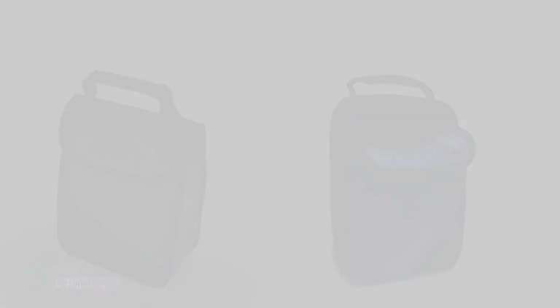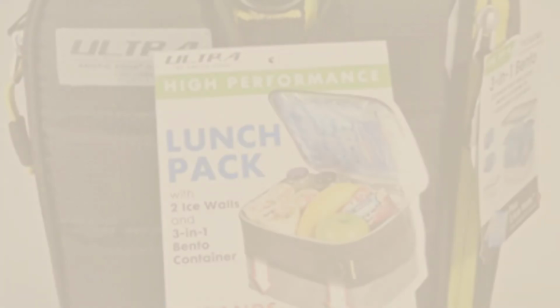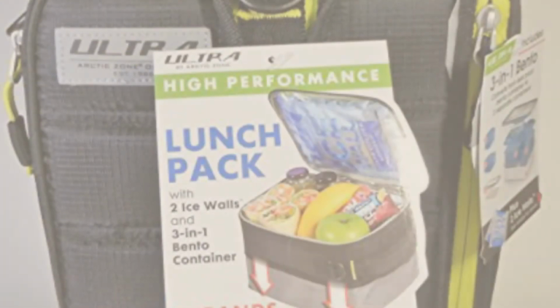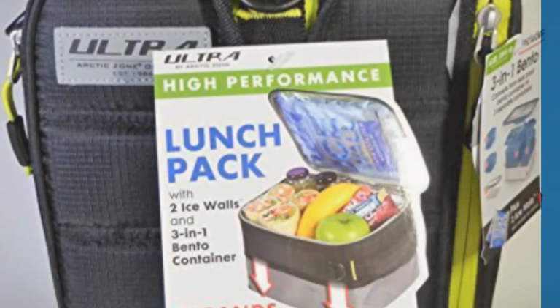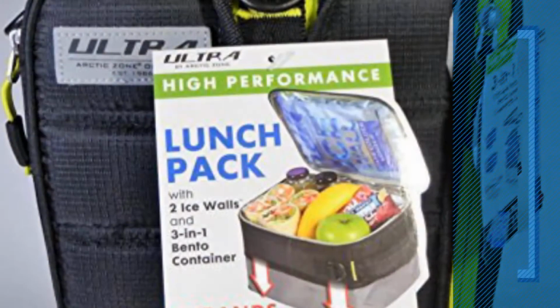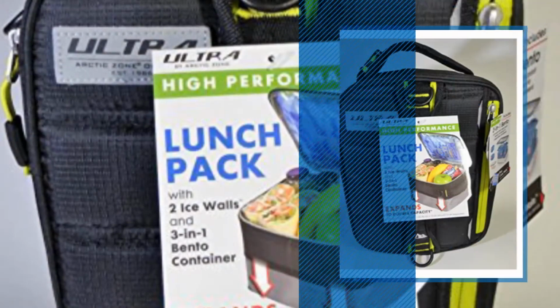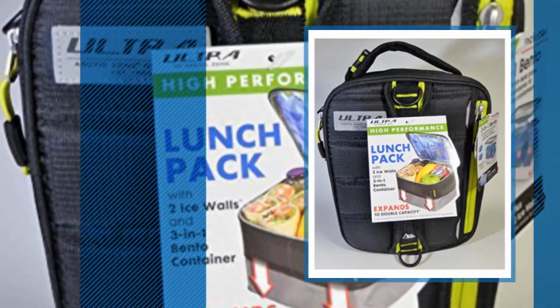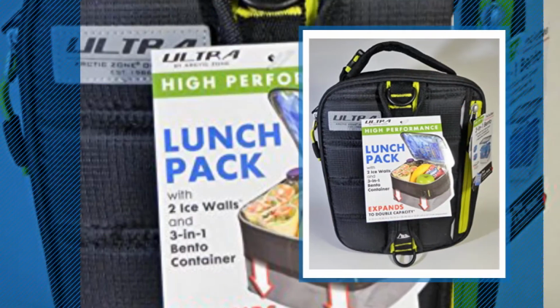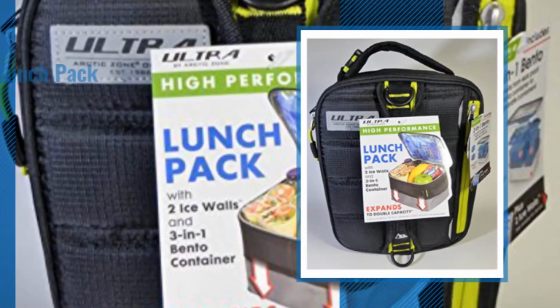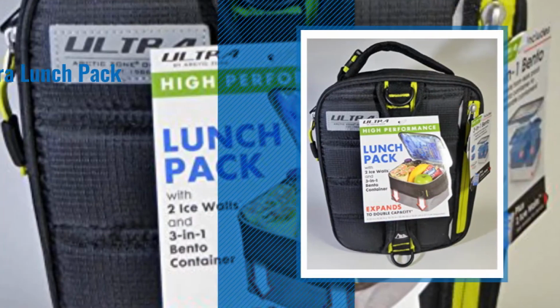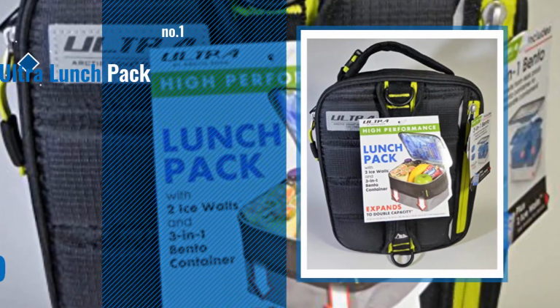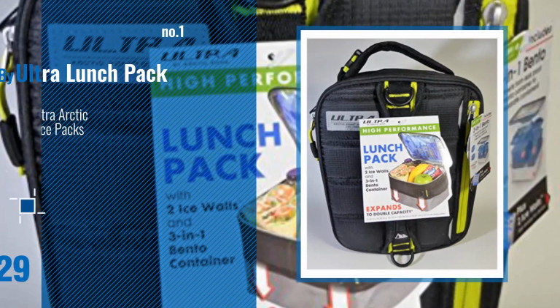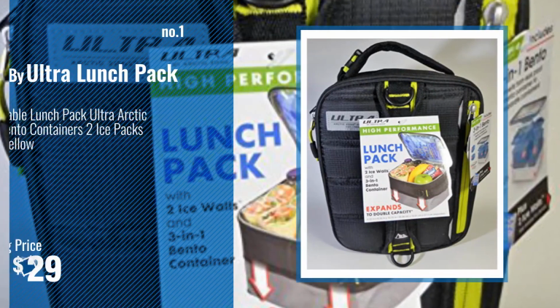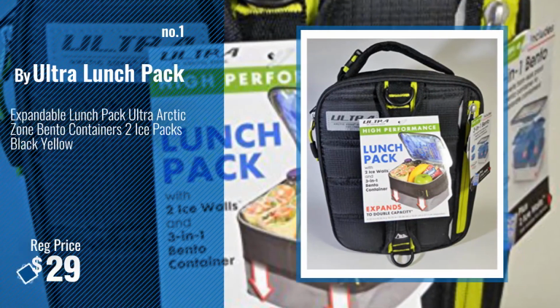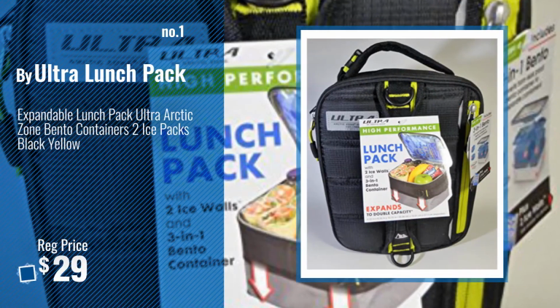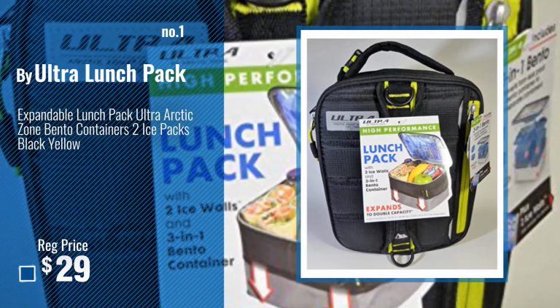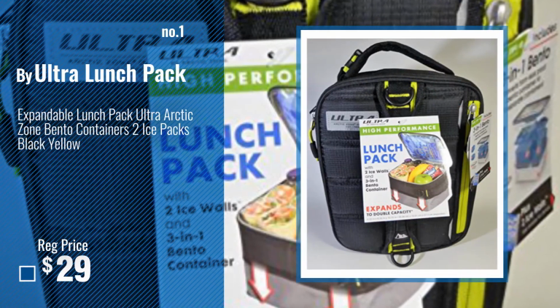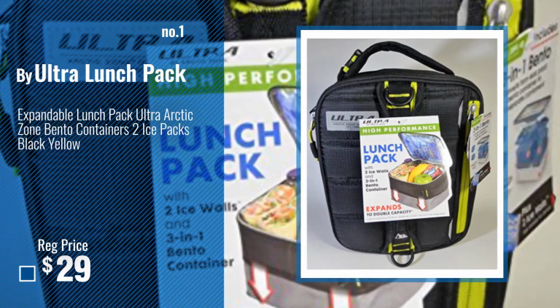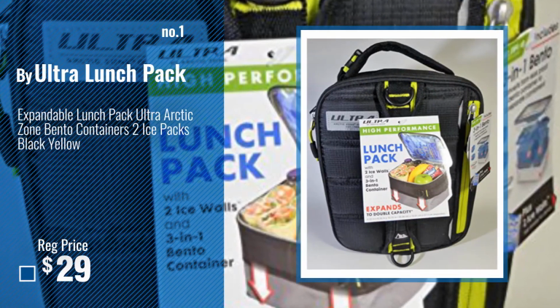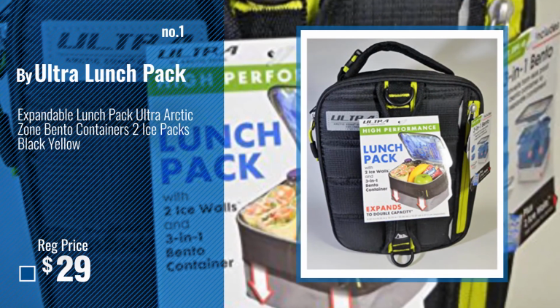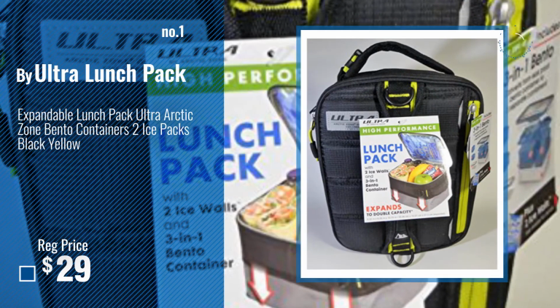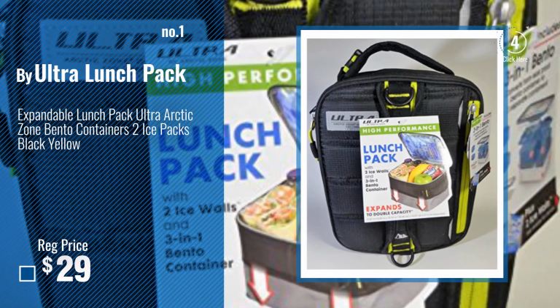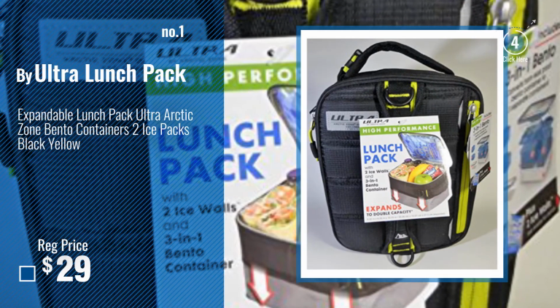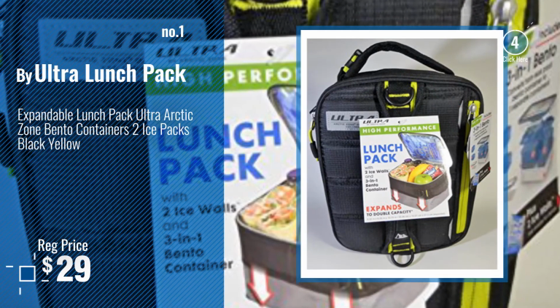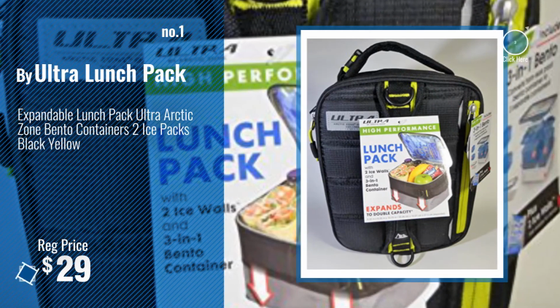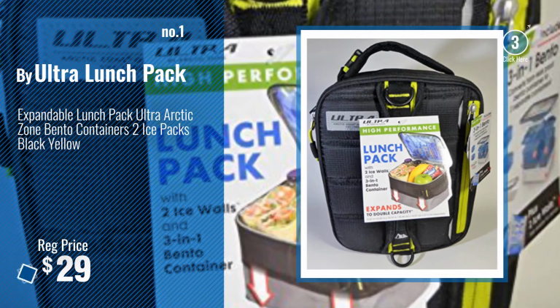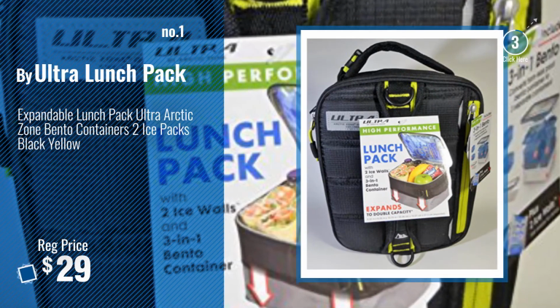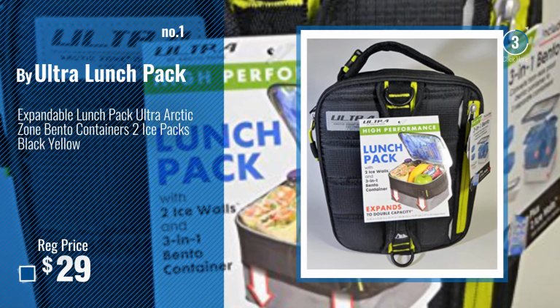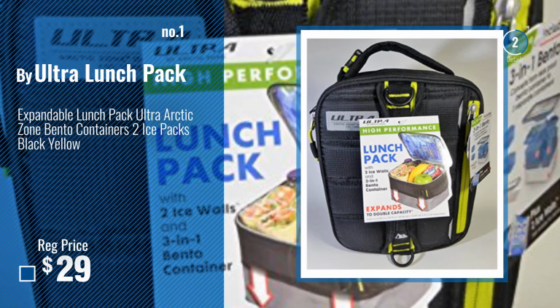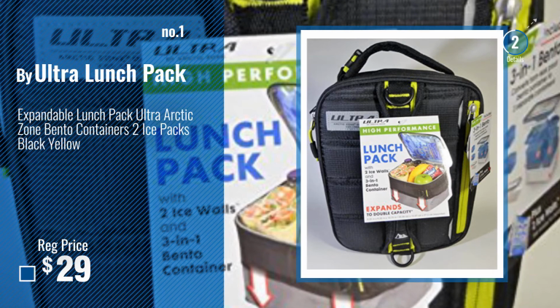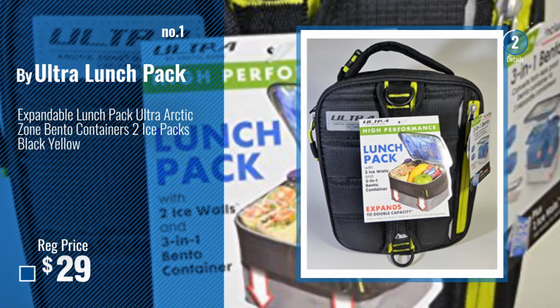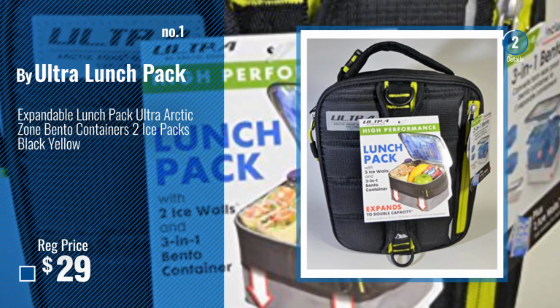Number 1, Most Popular, by Ultra Lunch Pack. Watch this video, choose your favorite.